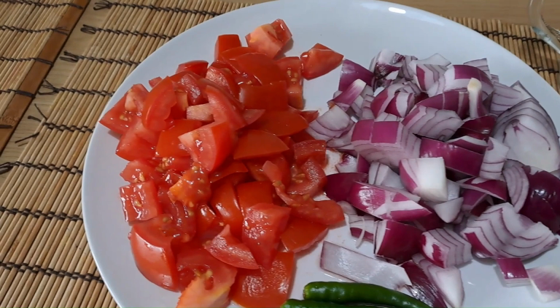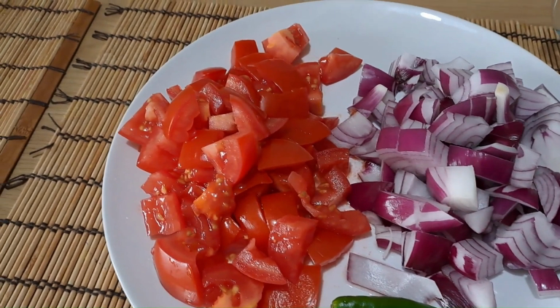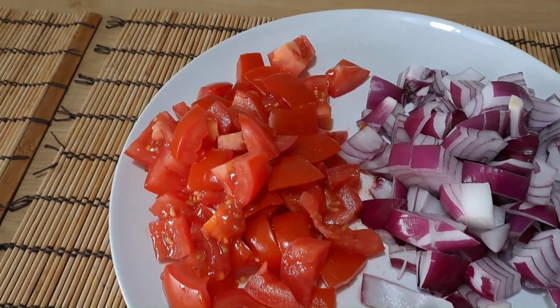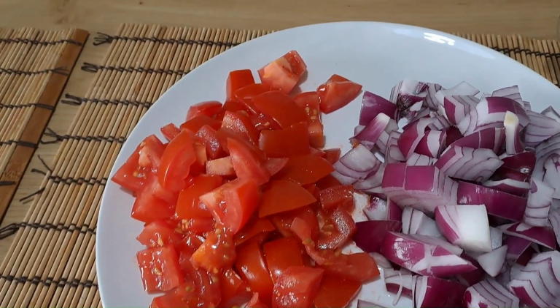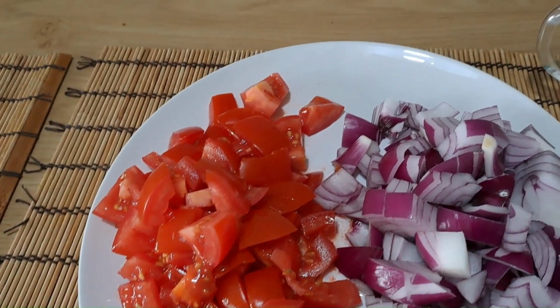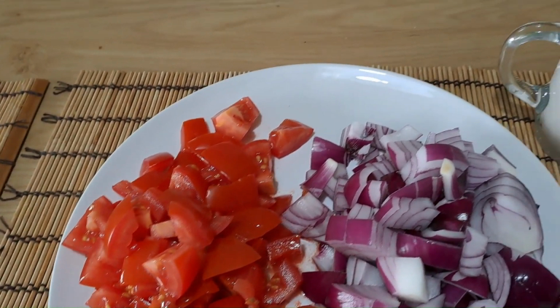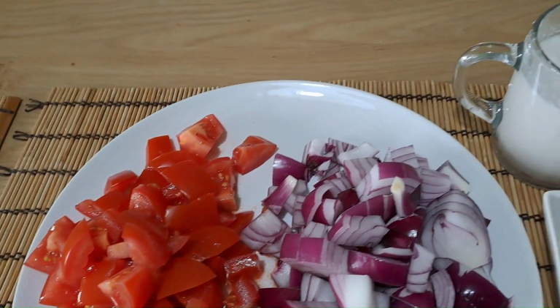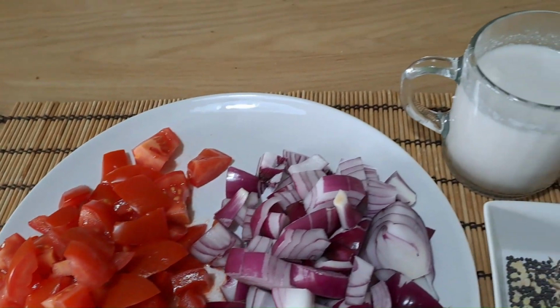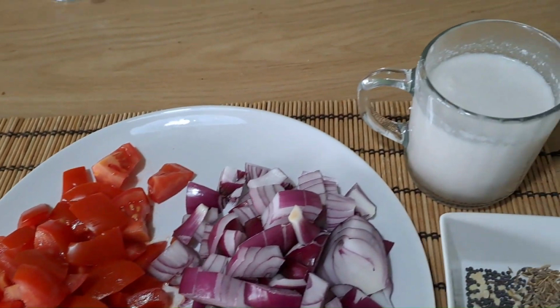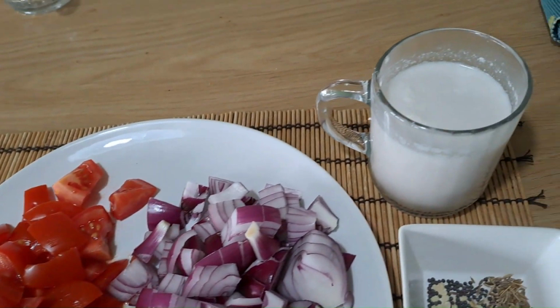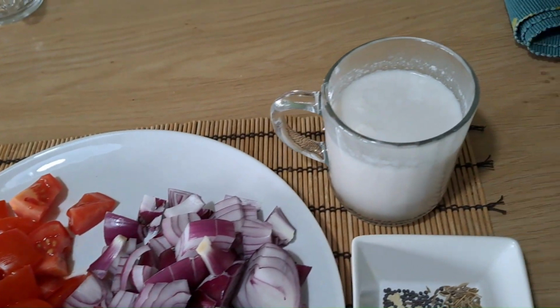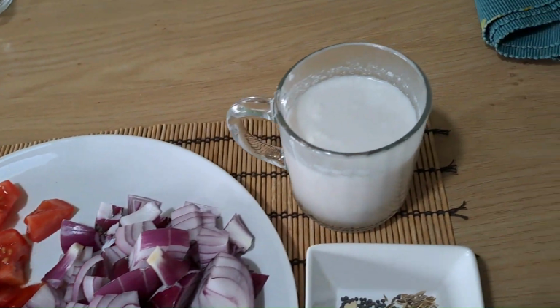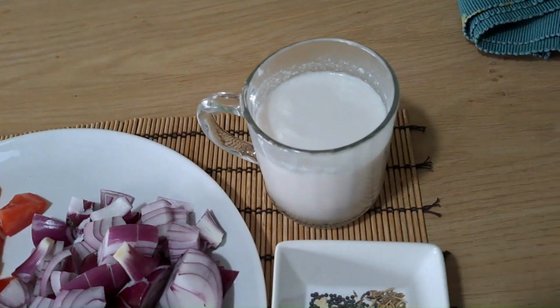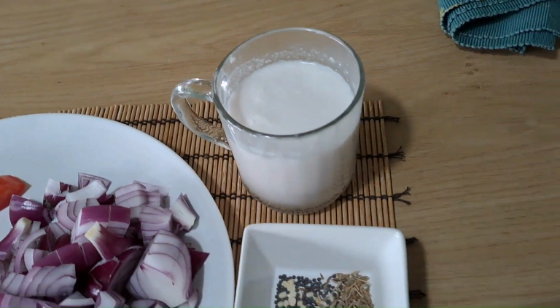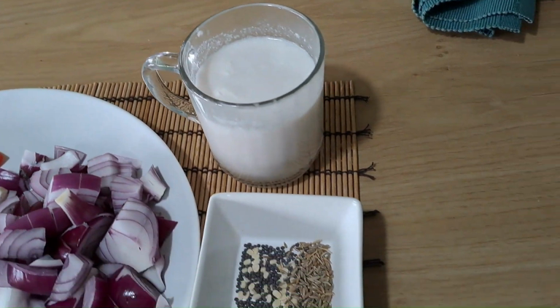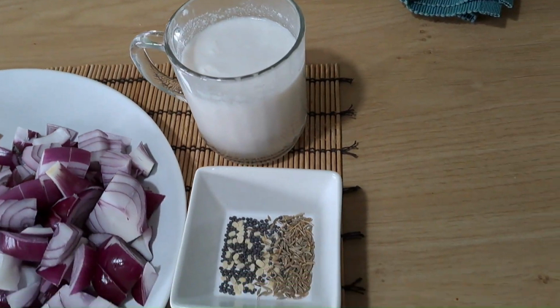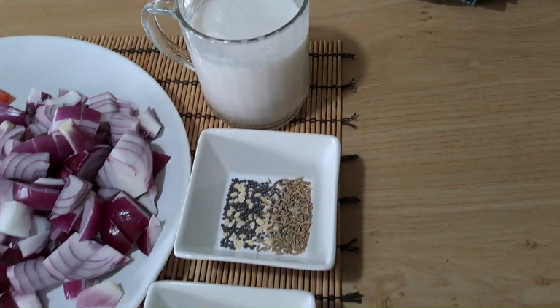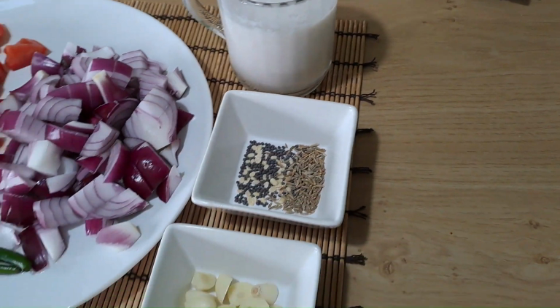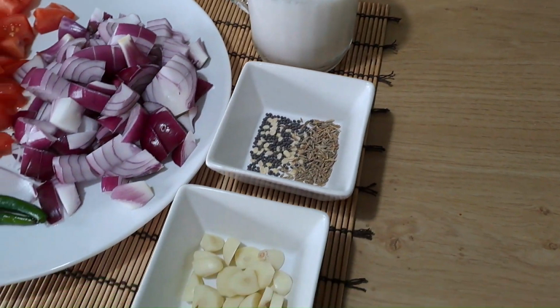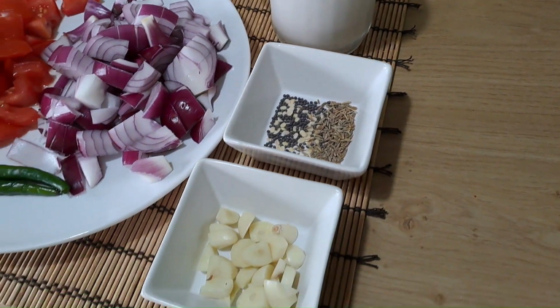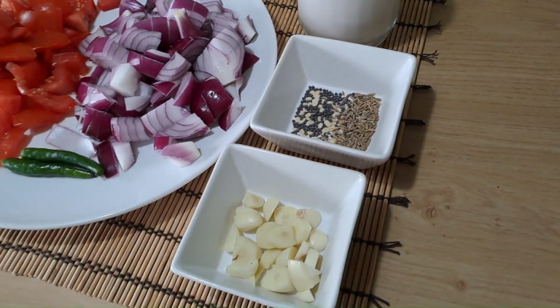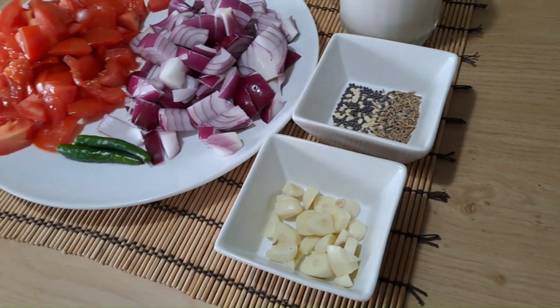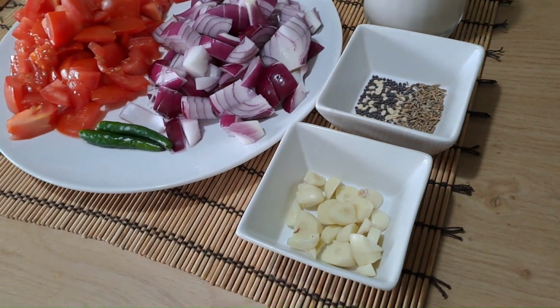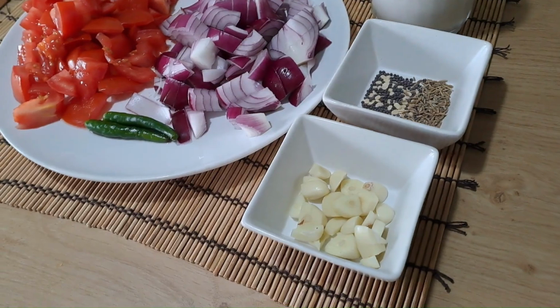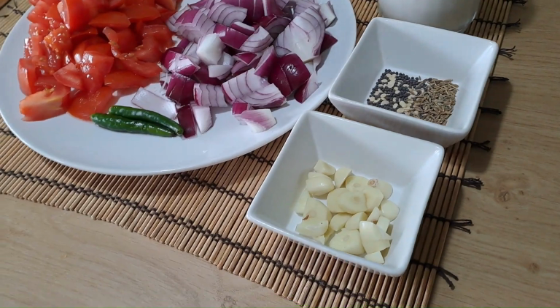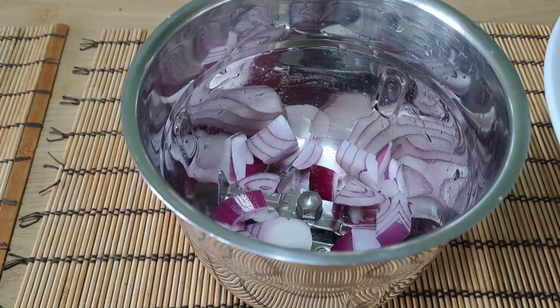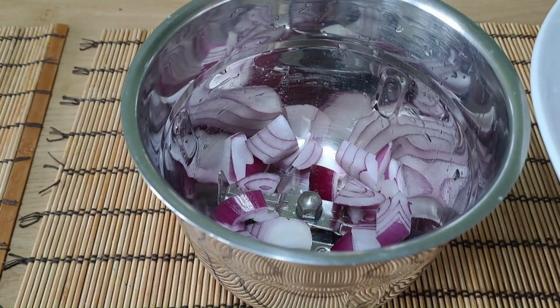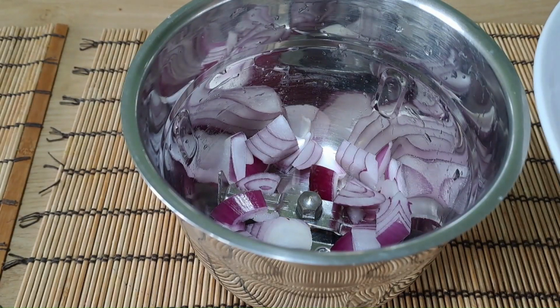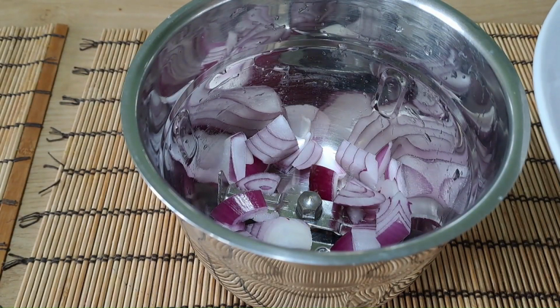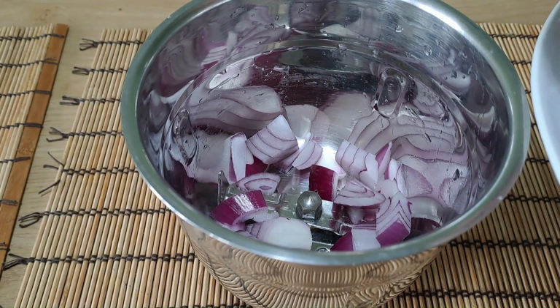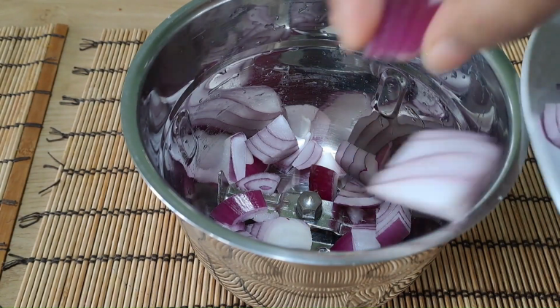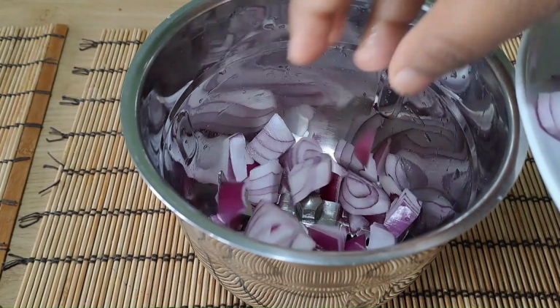The ingredients are: takaali, angayam, pachamulaga, tengapal, seeragam, kadu gulandu — that is tomato, asafoetida, green chili, coconut milk, cumin, and mustard seeds.